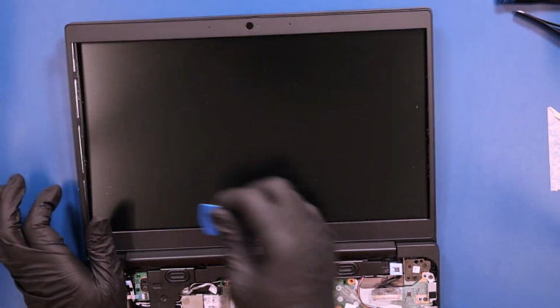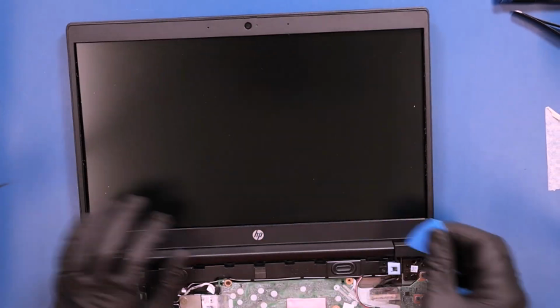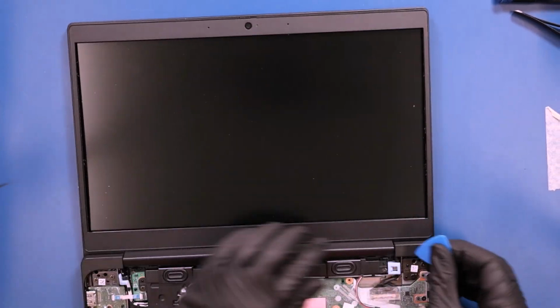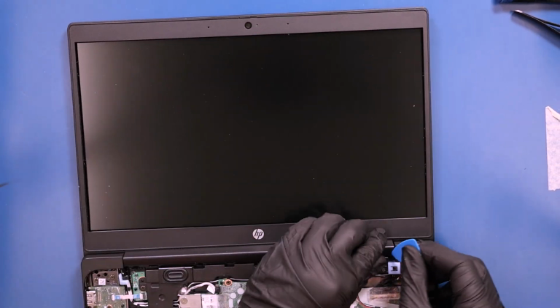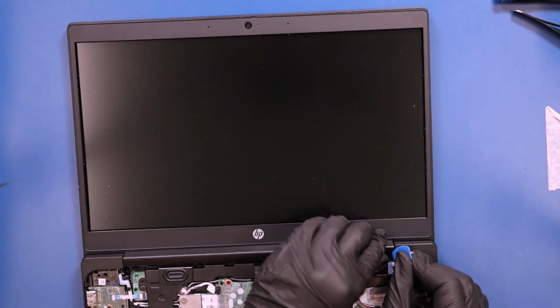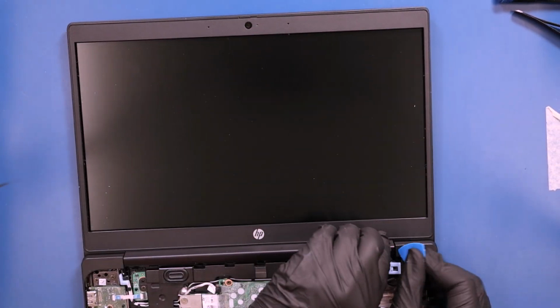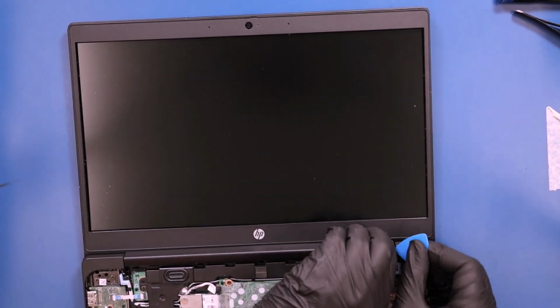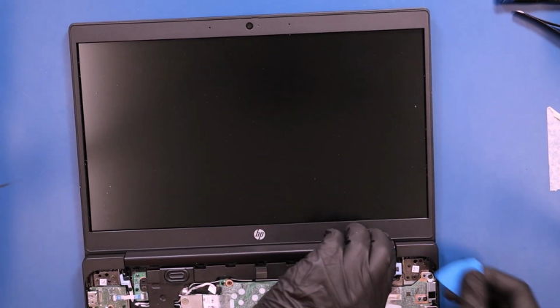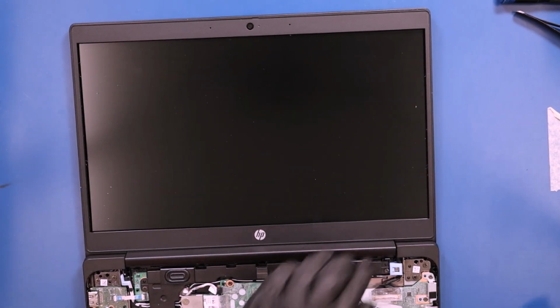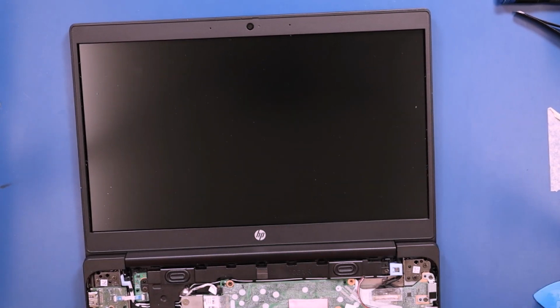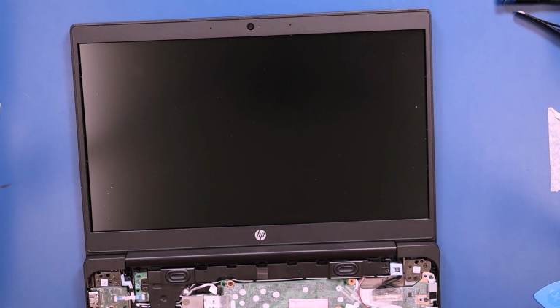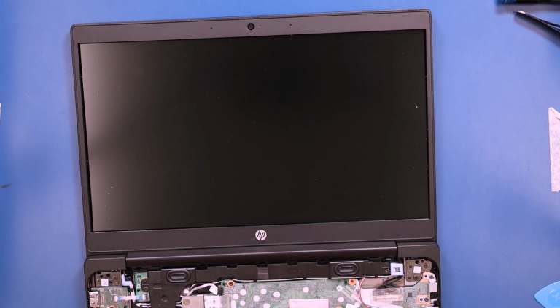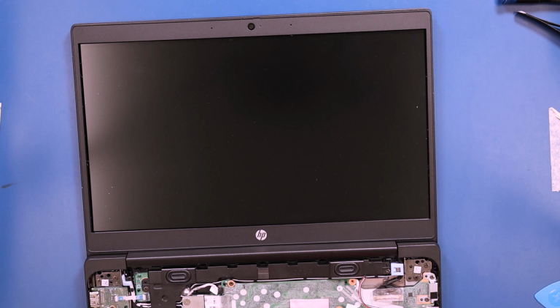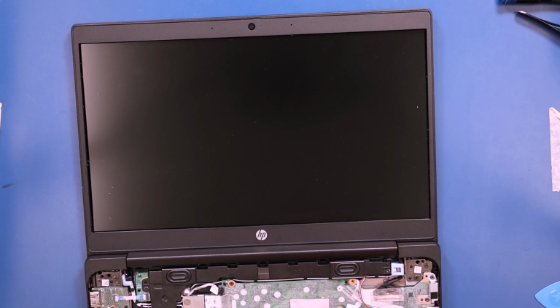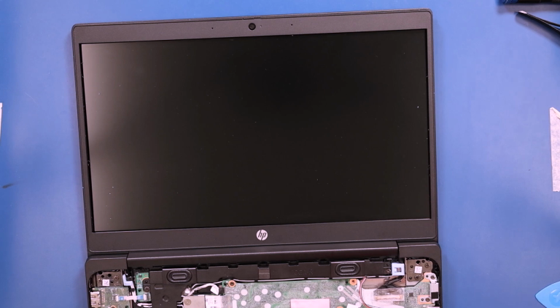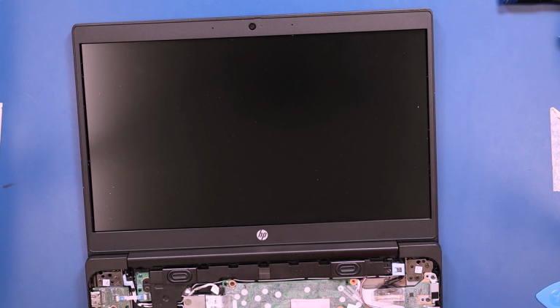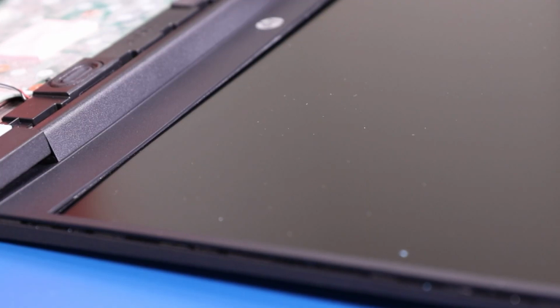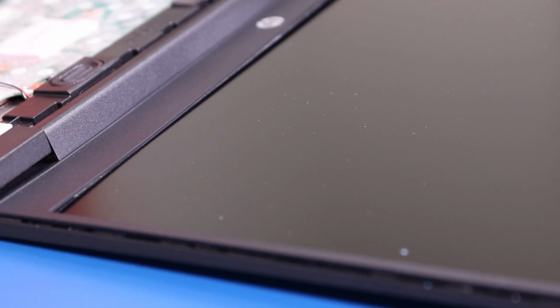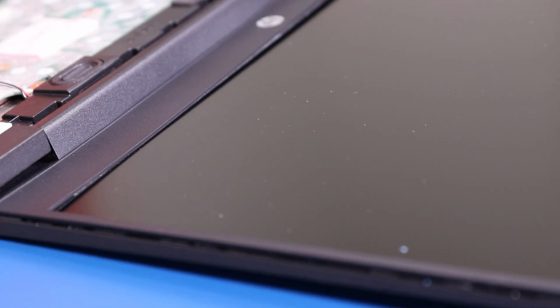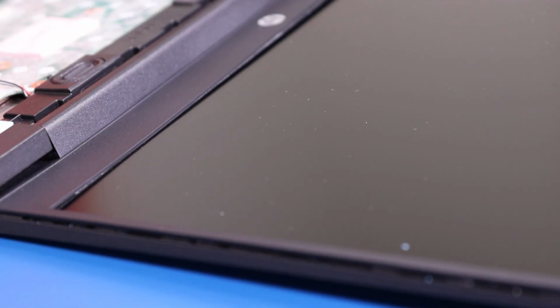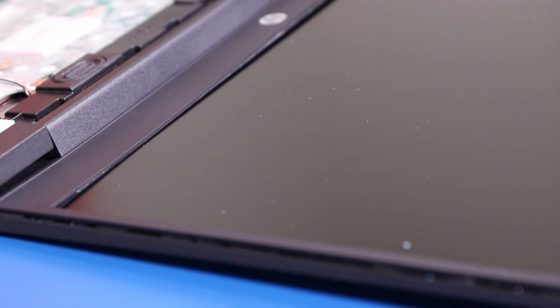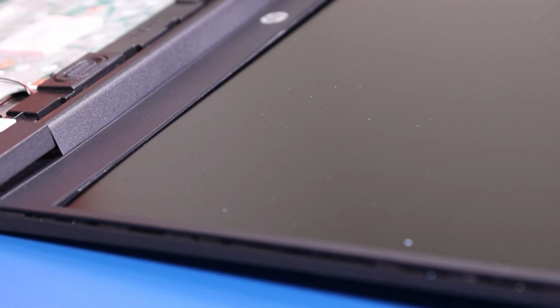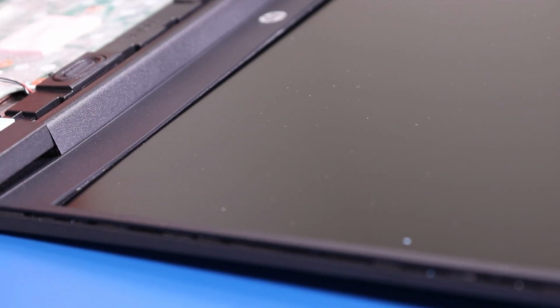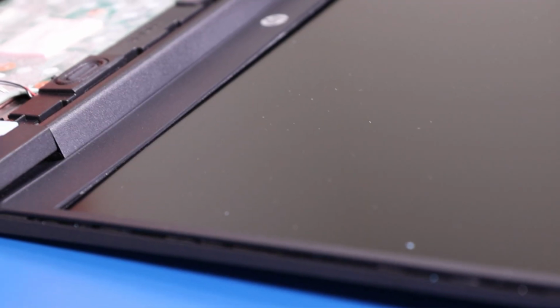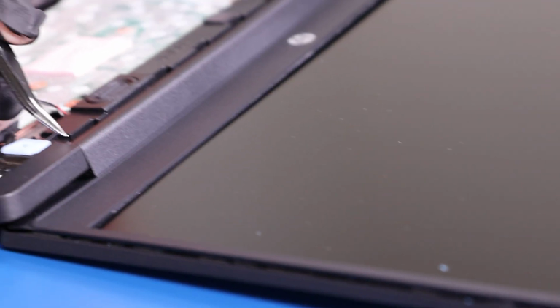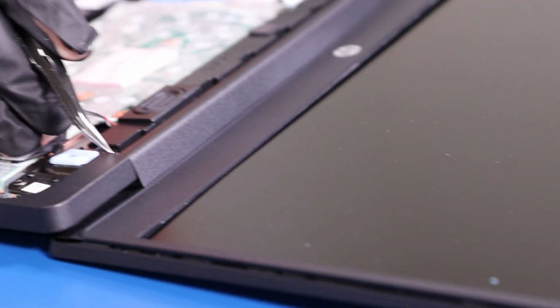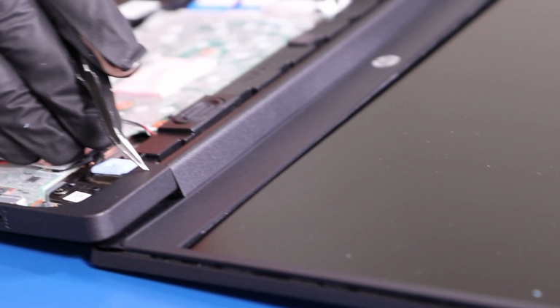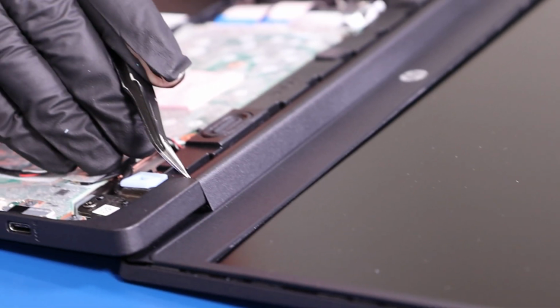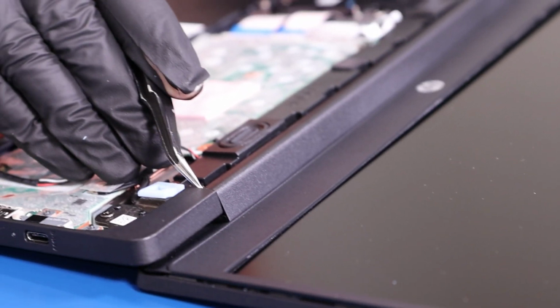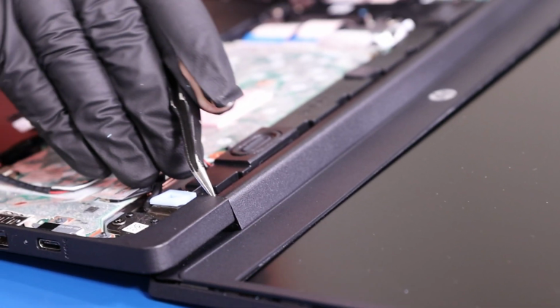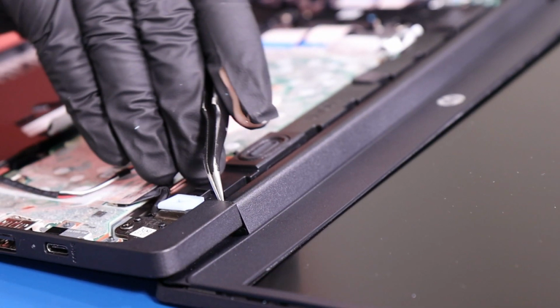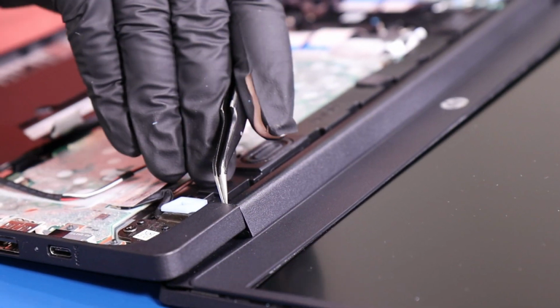After you've loosened most of the bezel, use either a tweezers or a spudger to pry it free from the base and that will make it easier to remove.